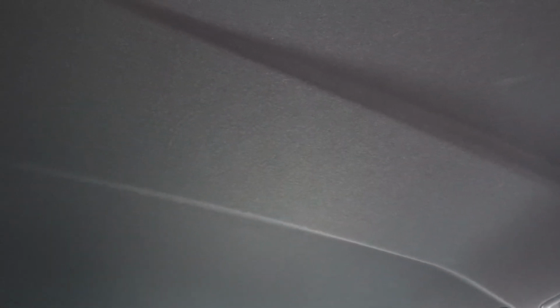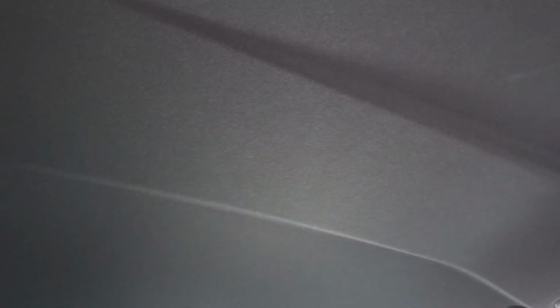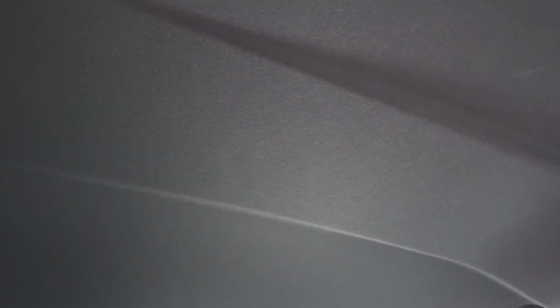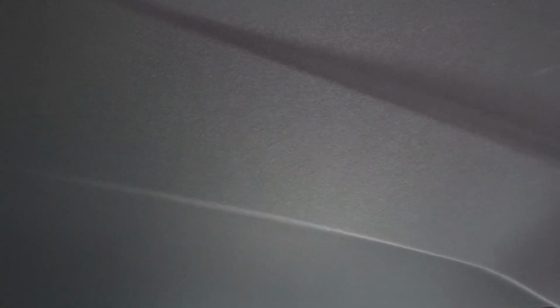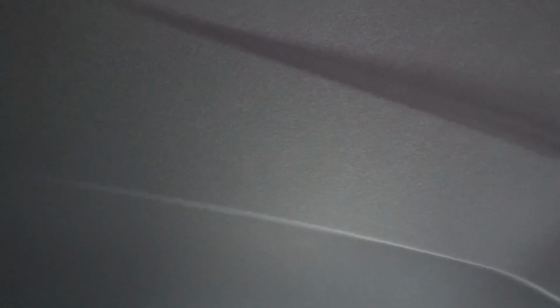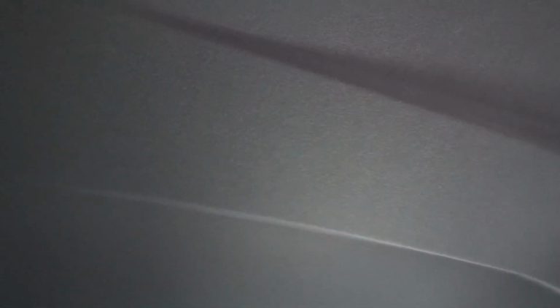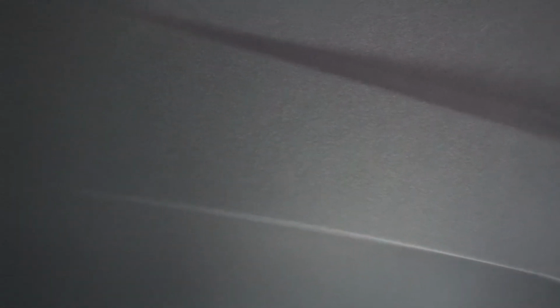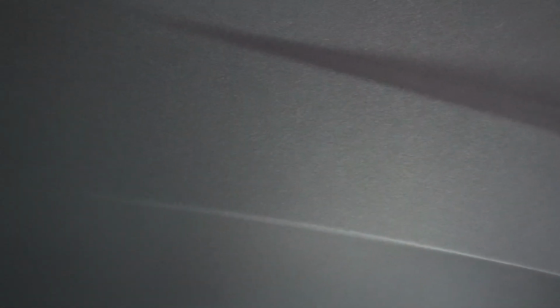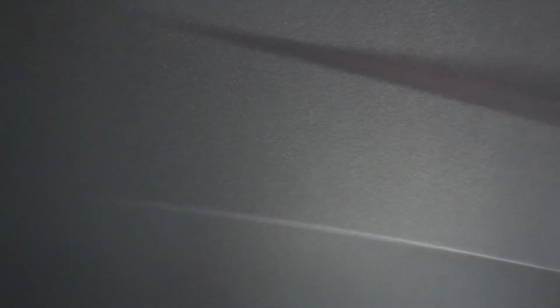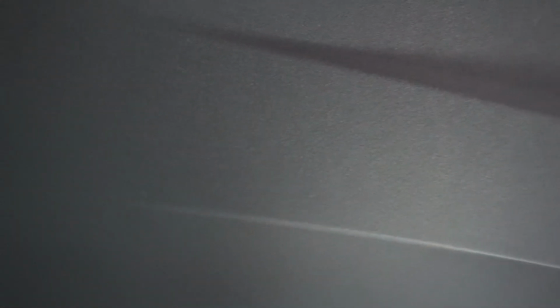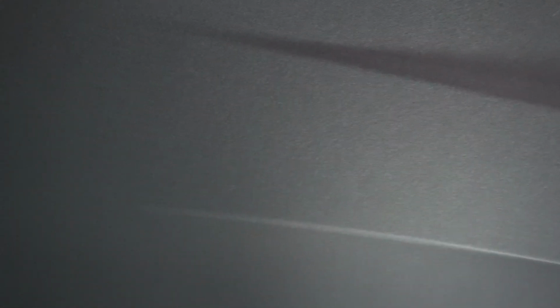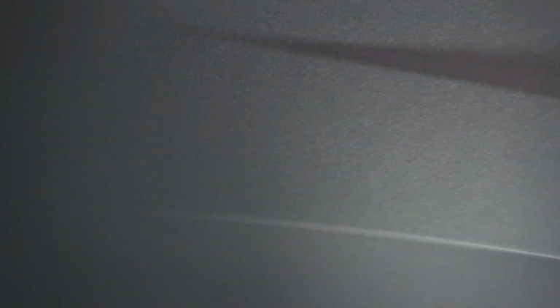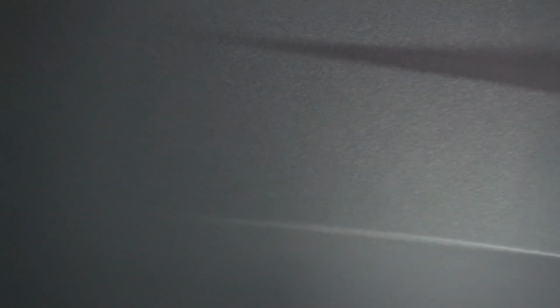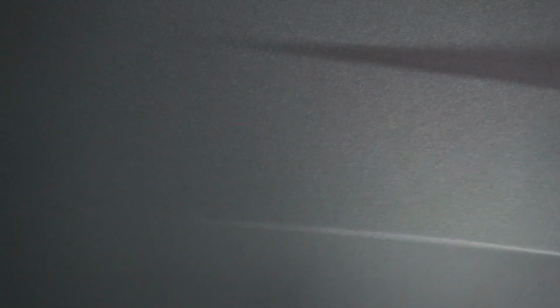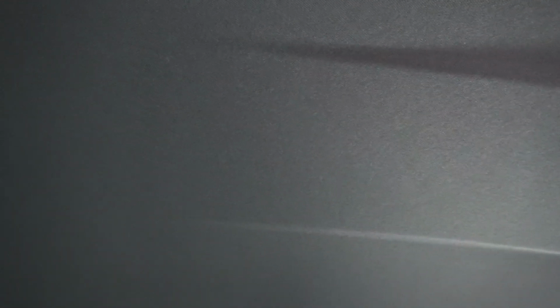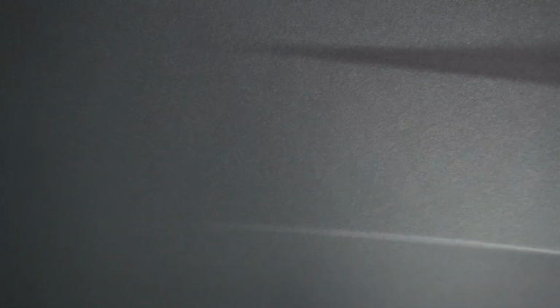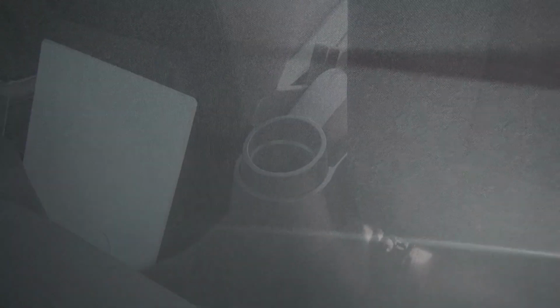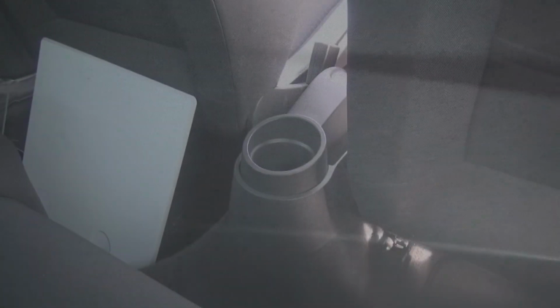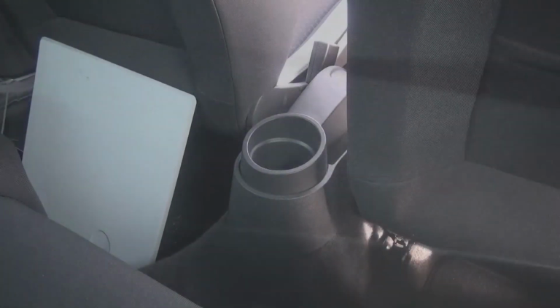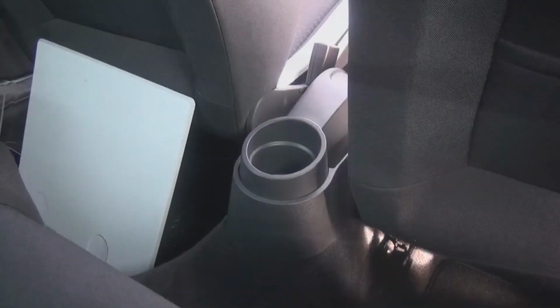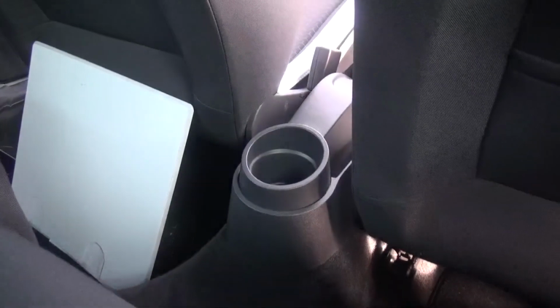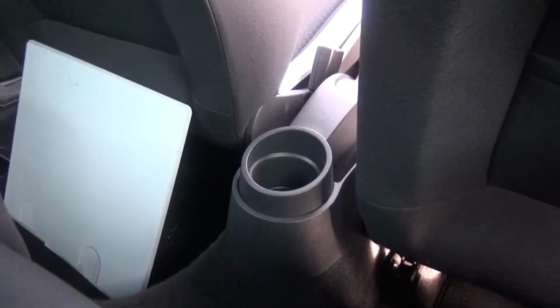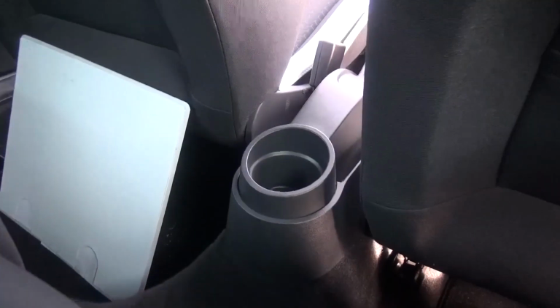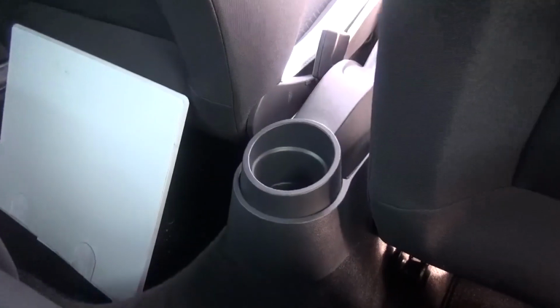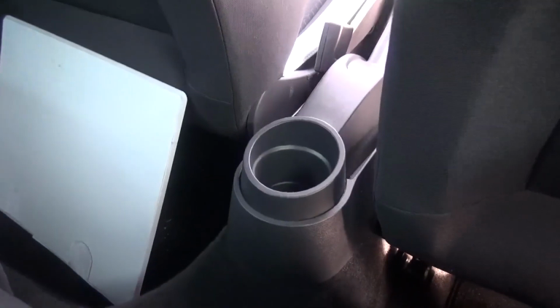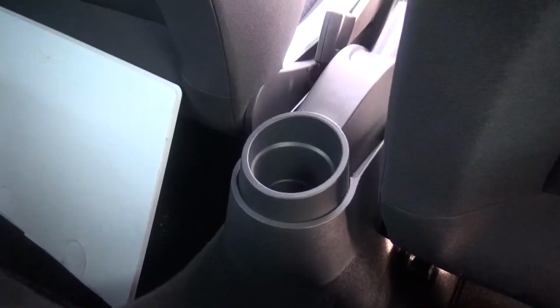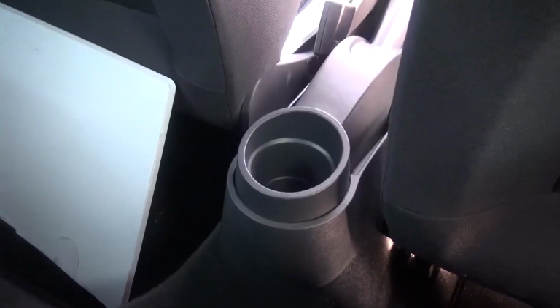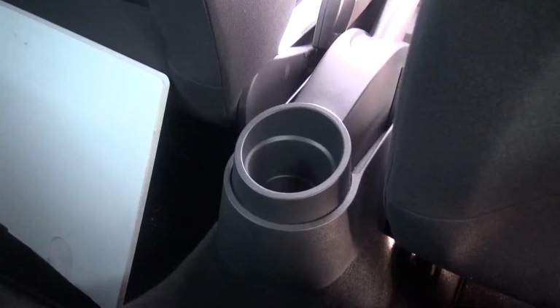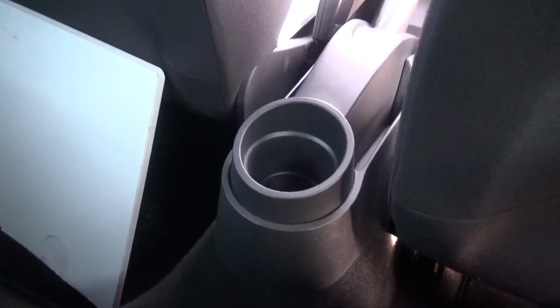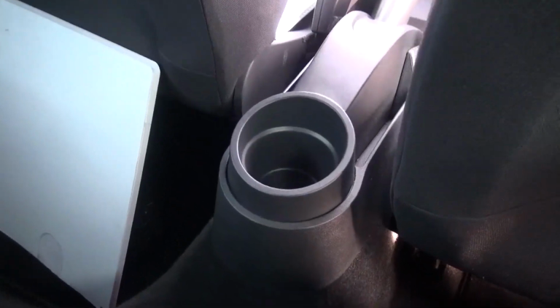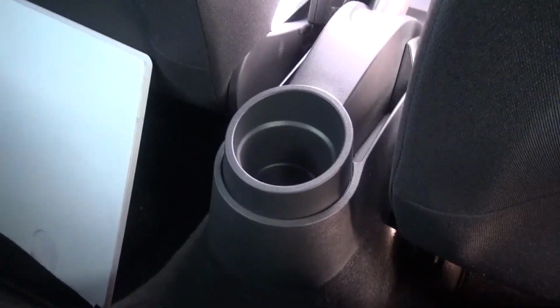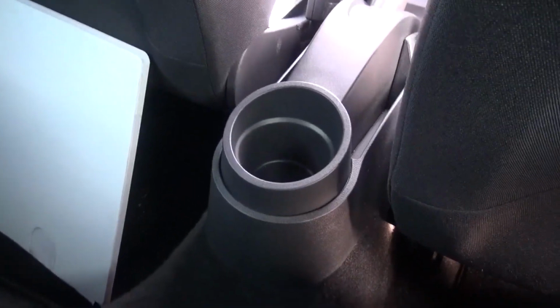Let's have a look at the remaining interior storage options. There is a small, solitary cup holder for the rear passengers.